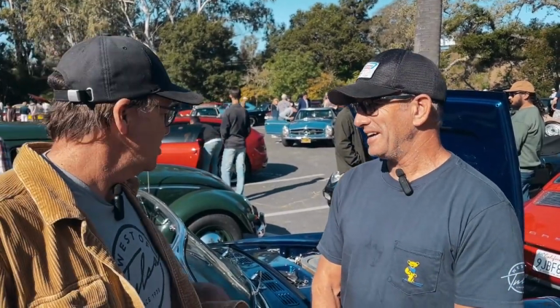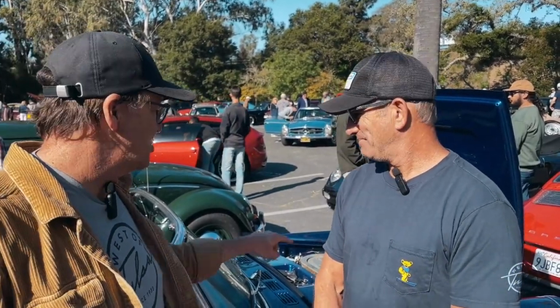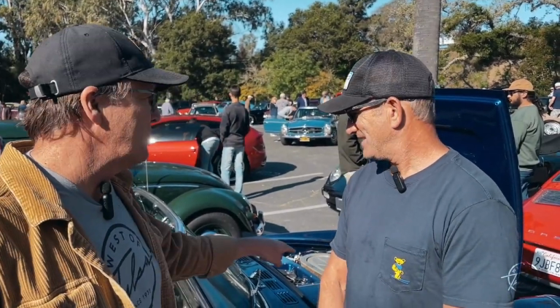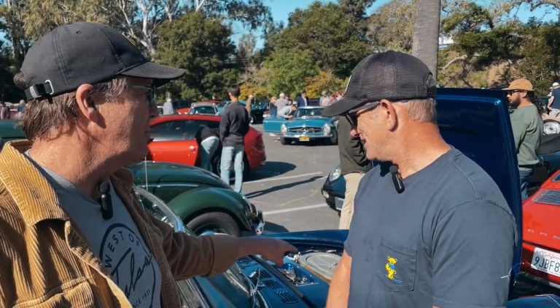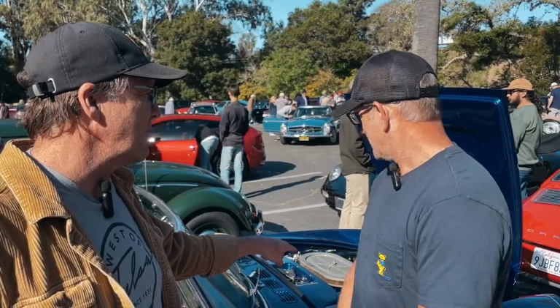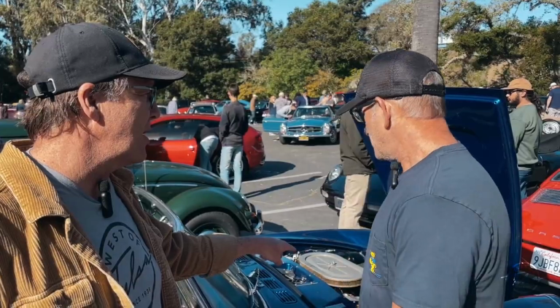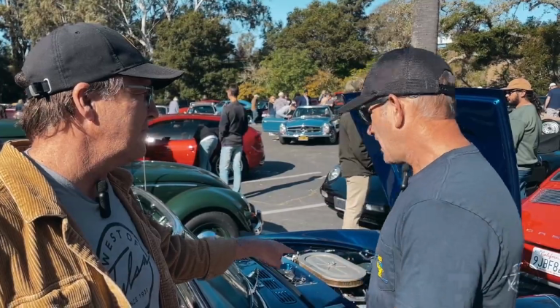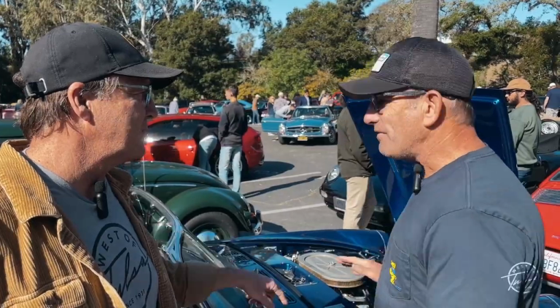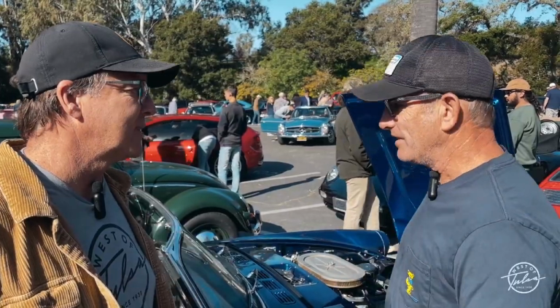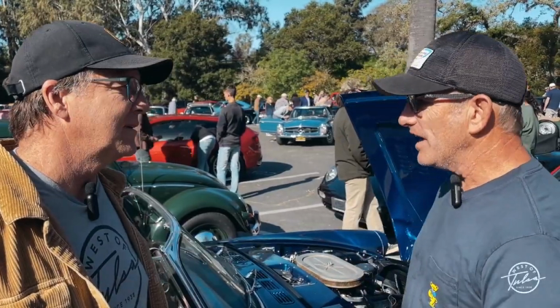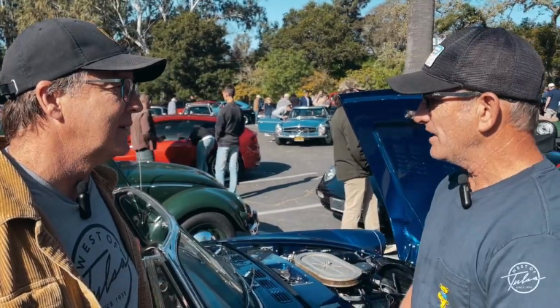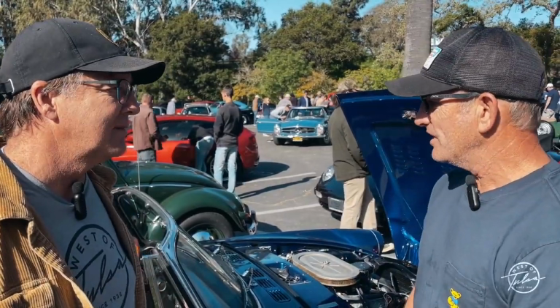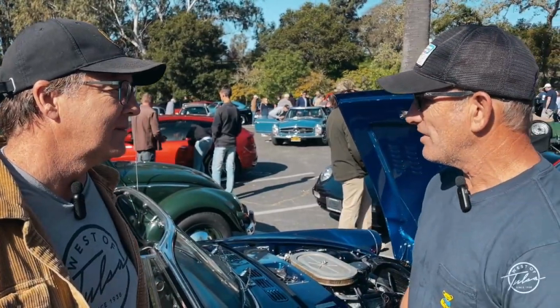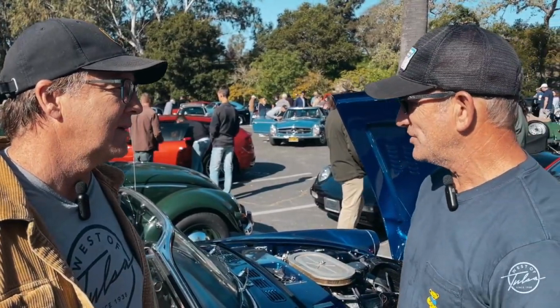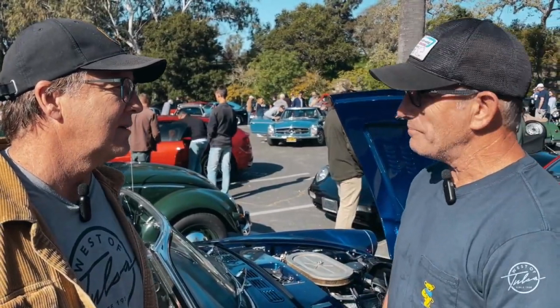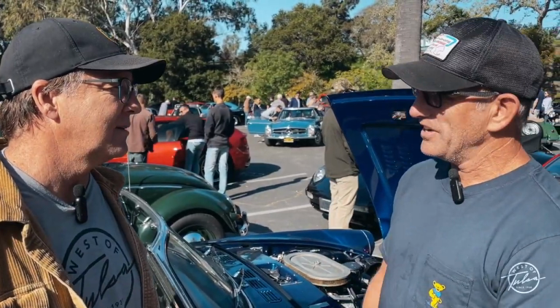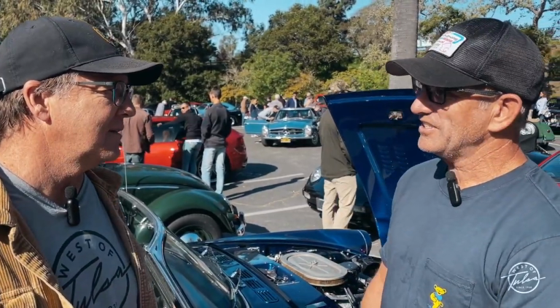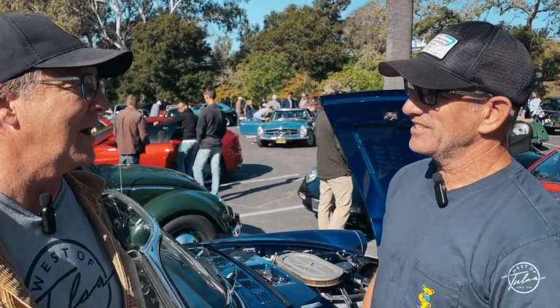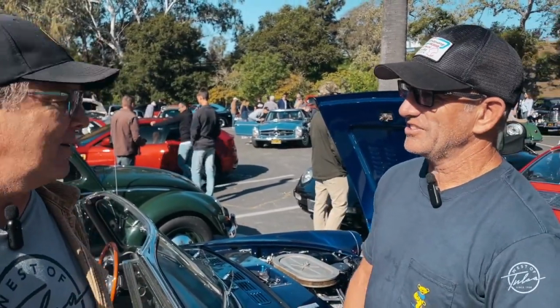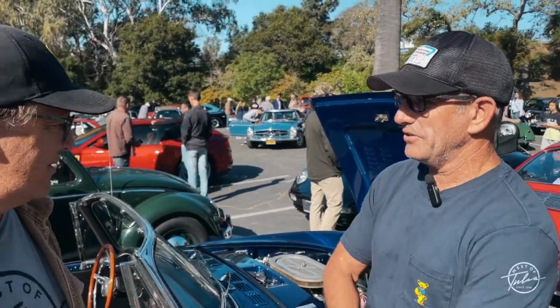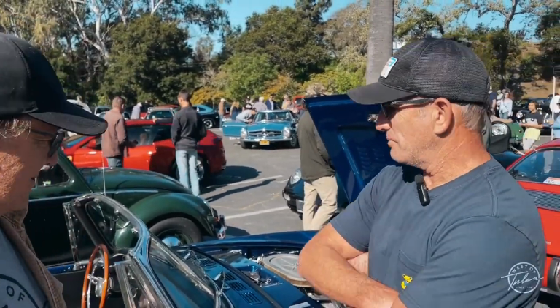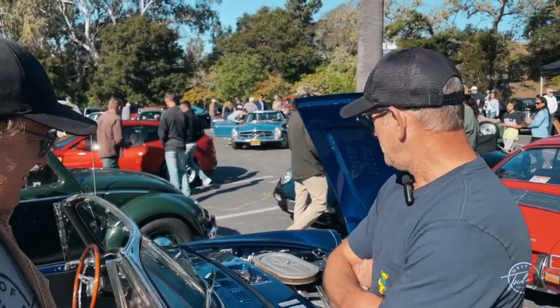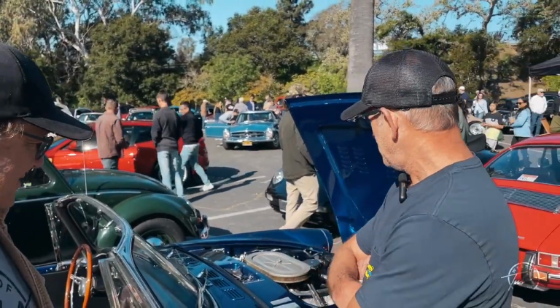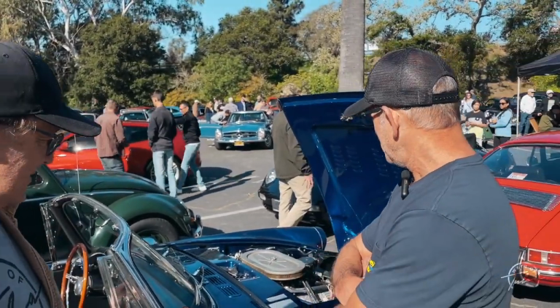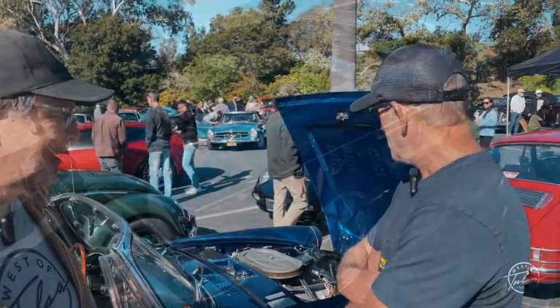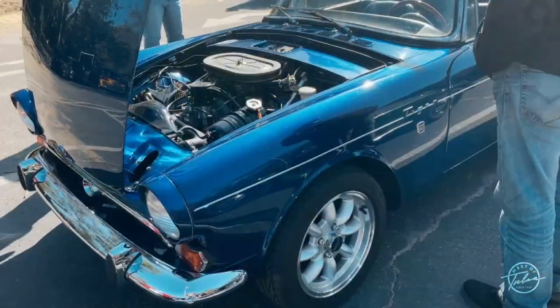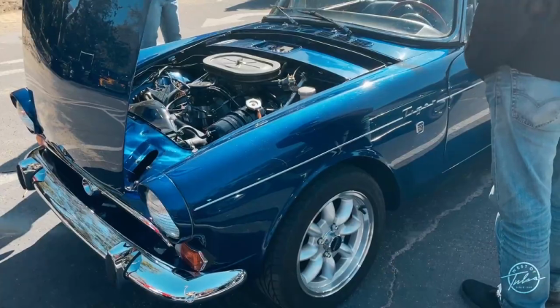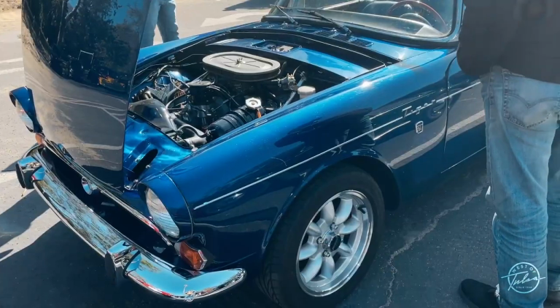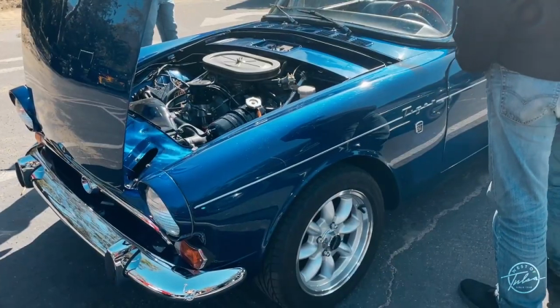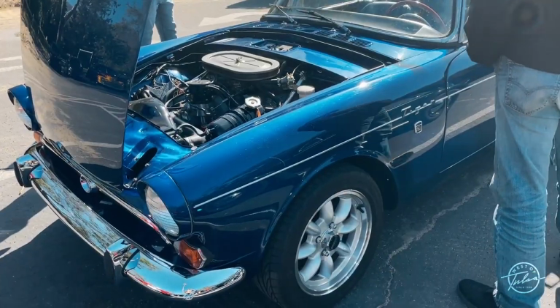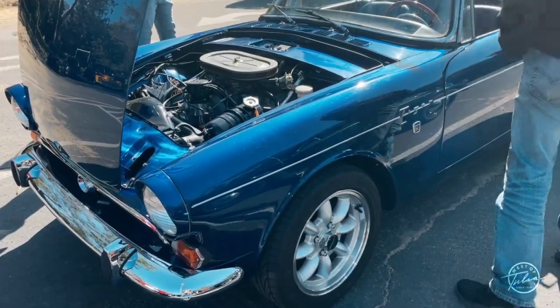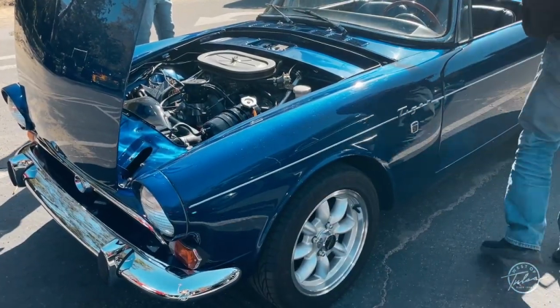Did you rebuild the motor as well? Nothing on this car has not been touched, so it's a complete rebuild. The motor's probably got about 500 miles on it.